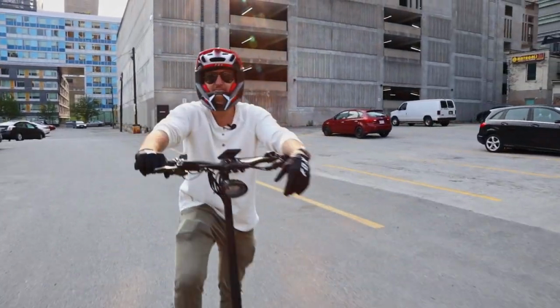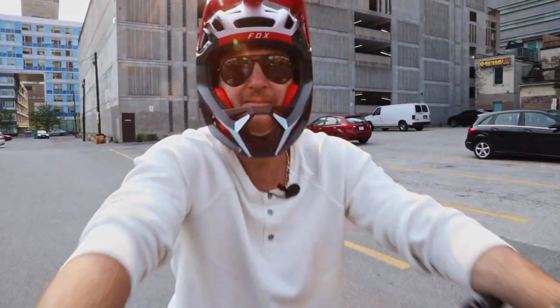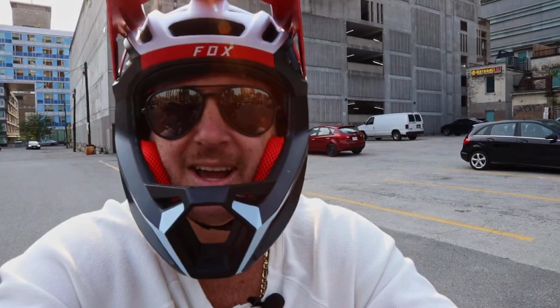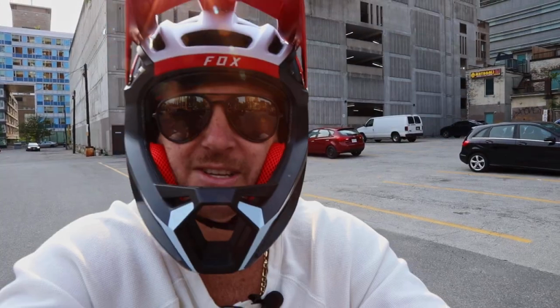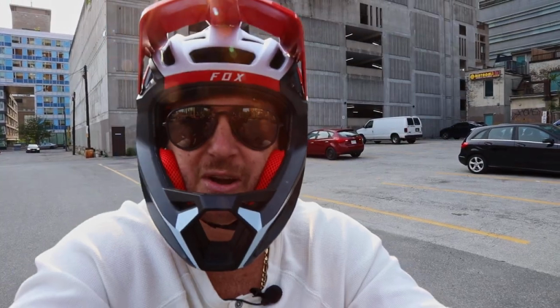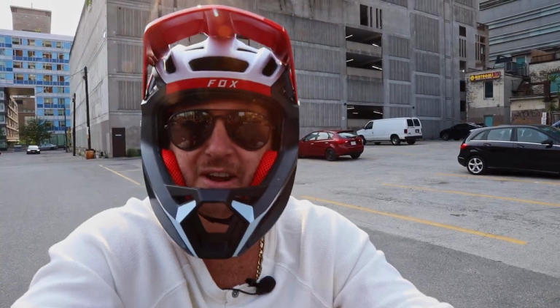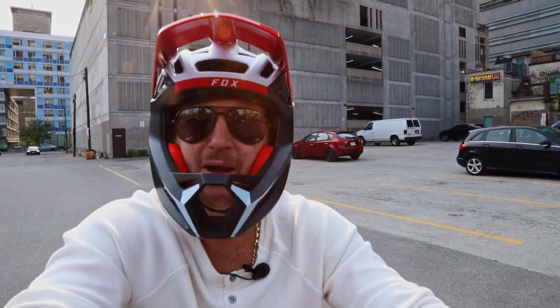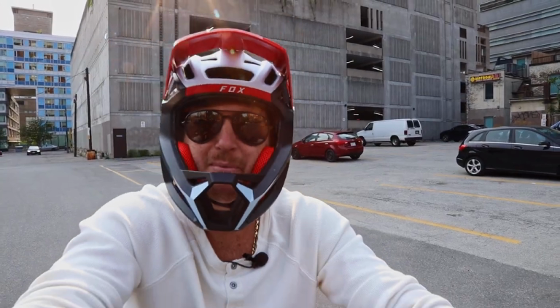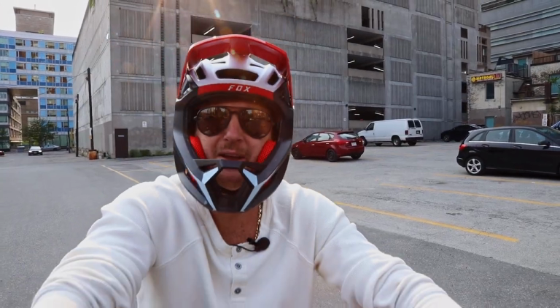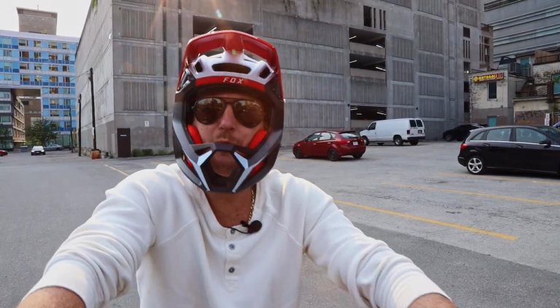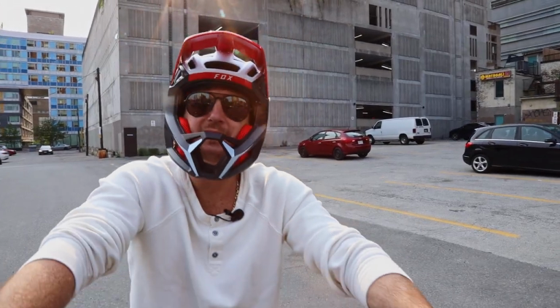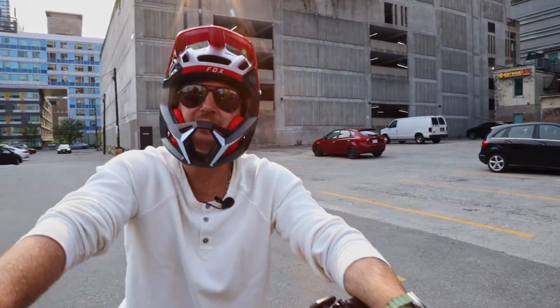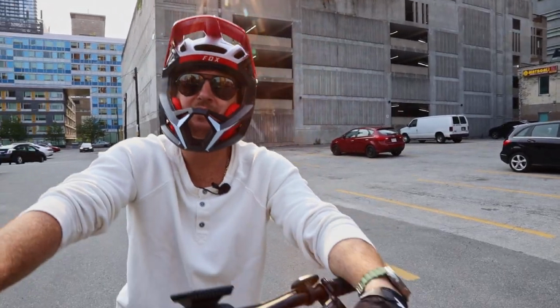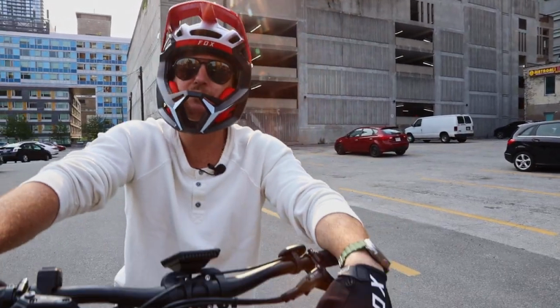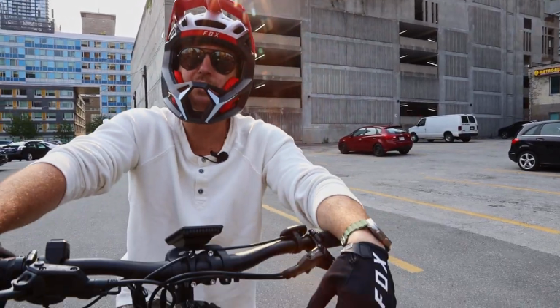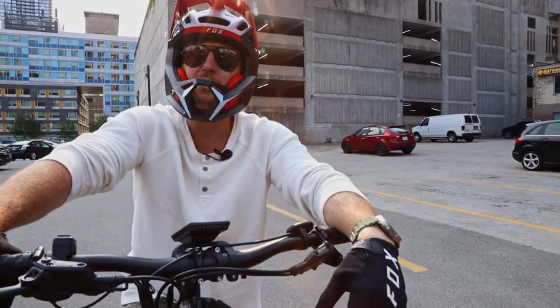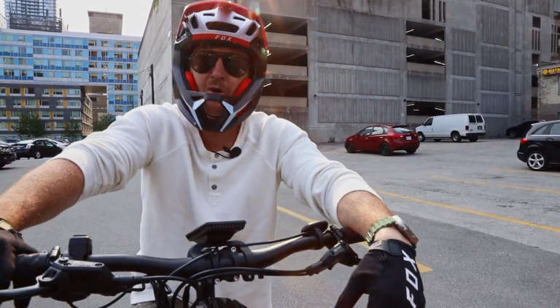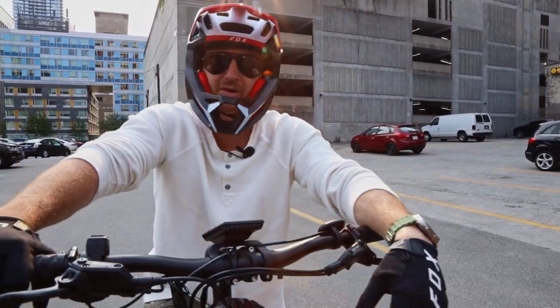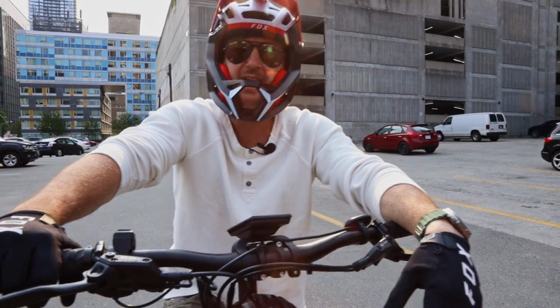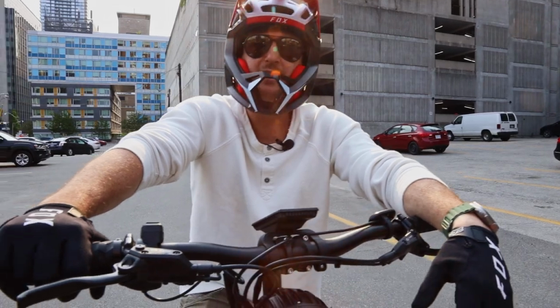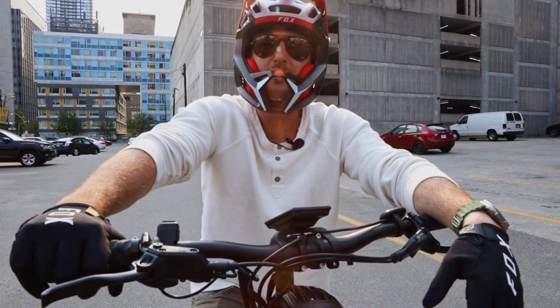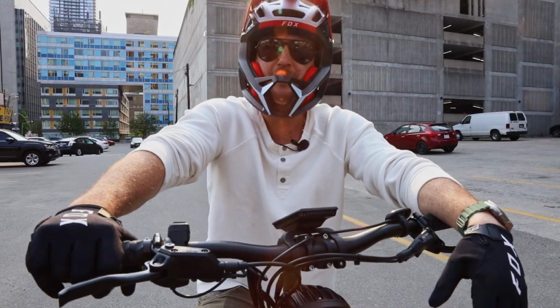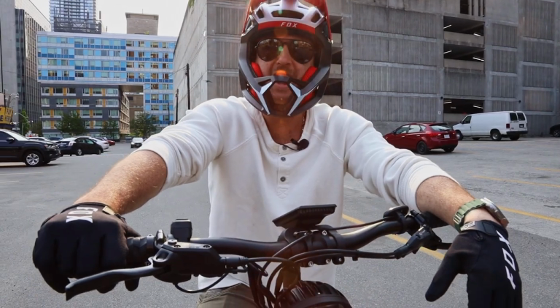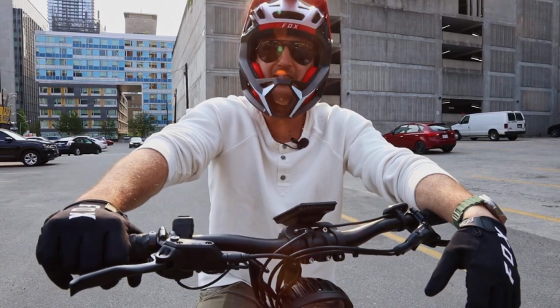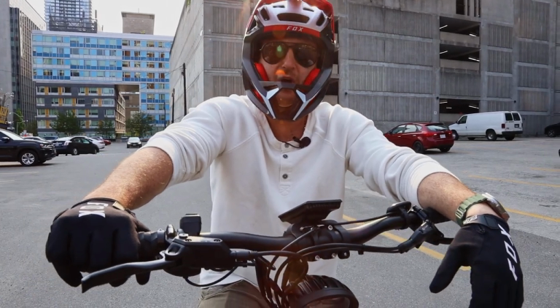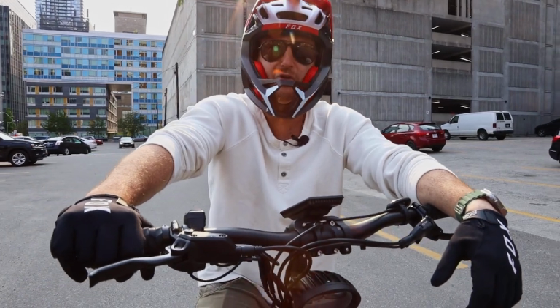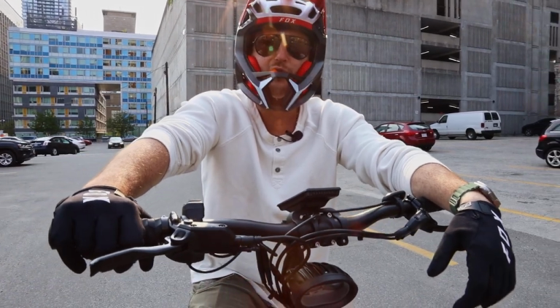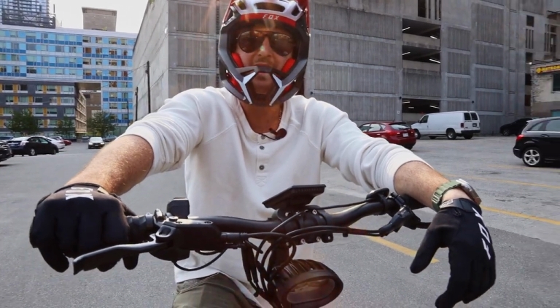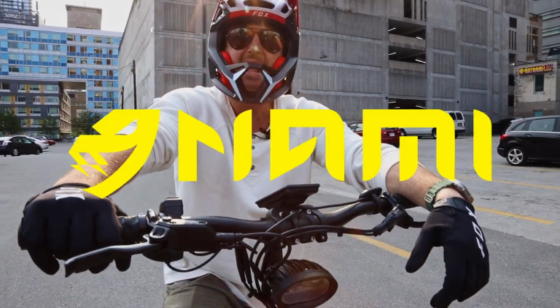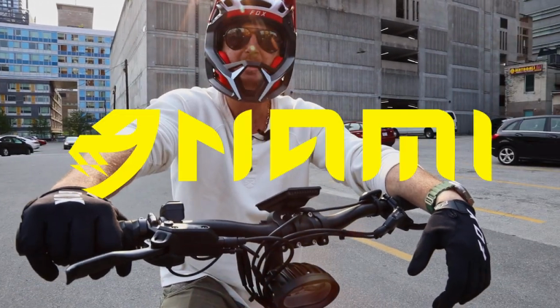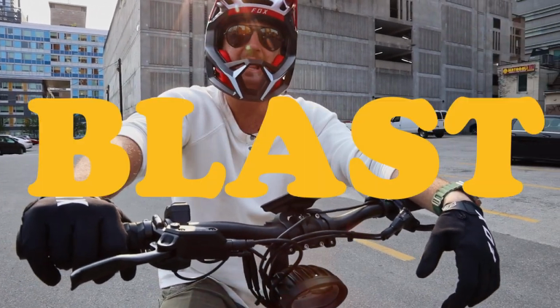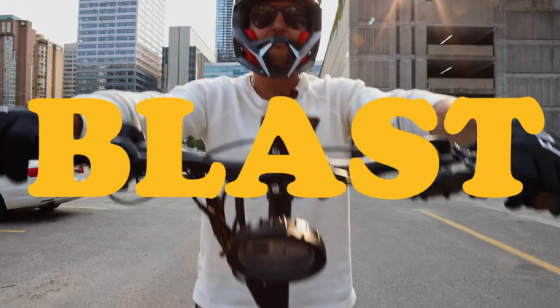Hey guys, Barry here from Epic. We're in downtown Toronto where today we will be riding the all-new NAMI Blast.